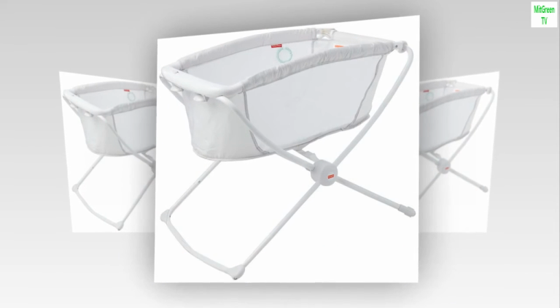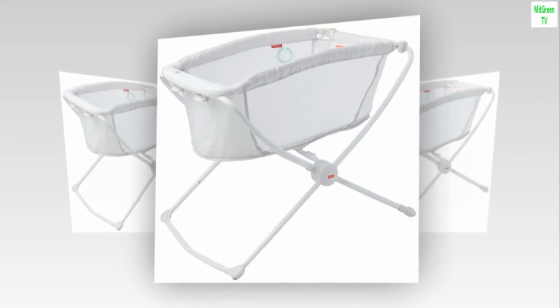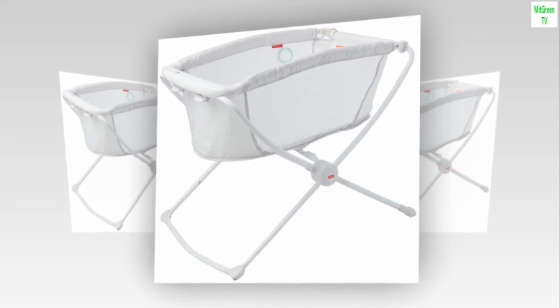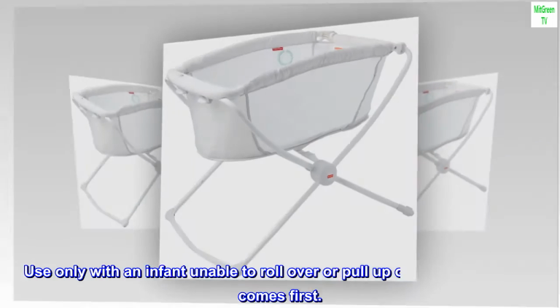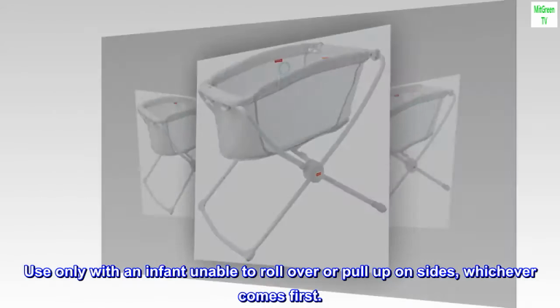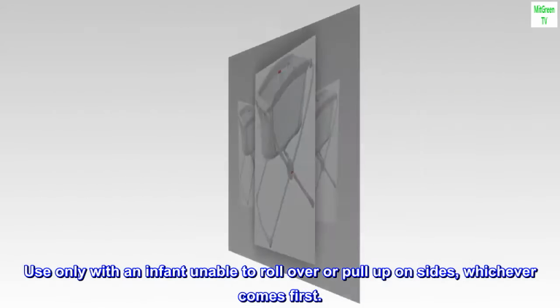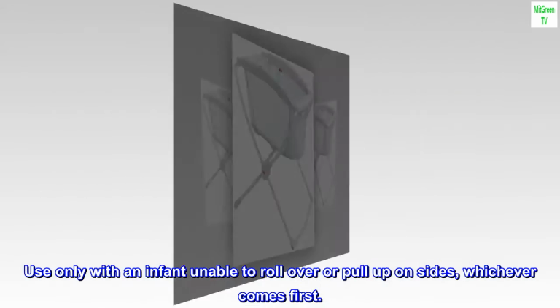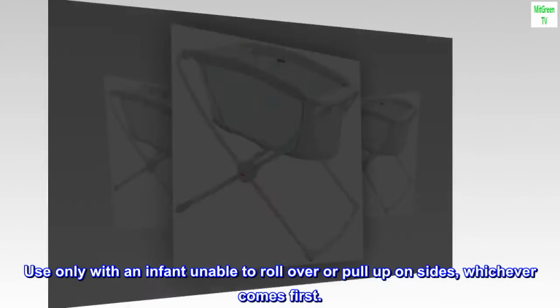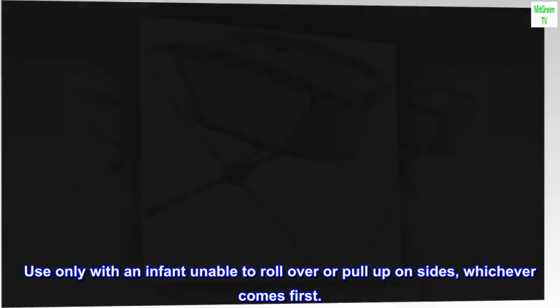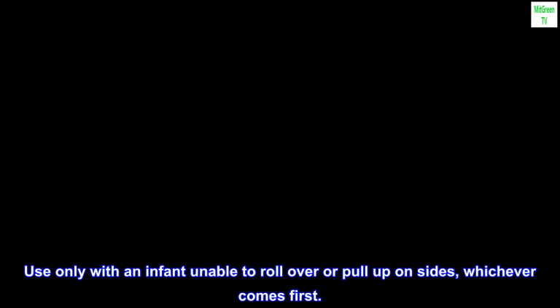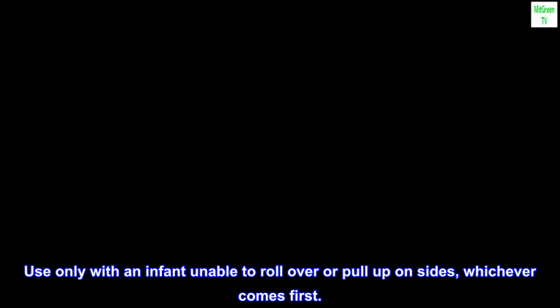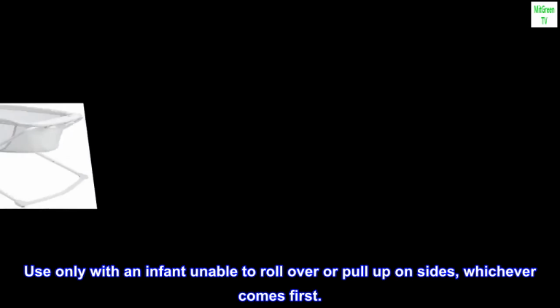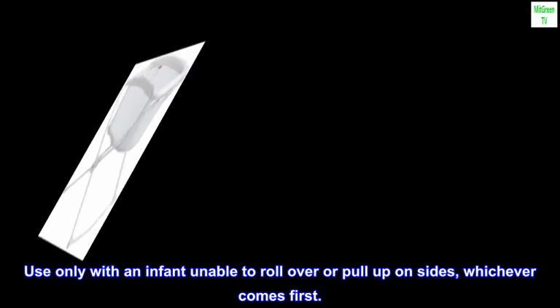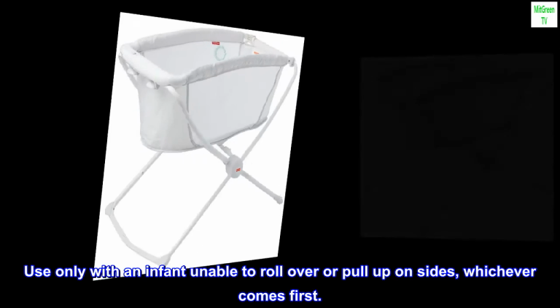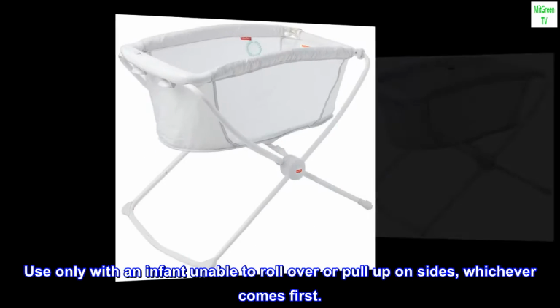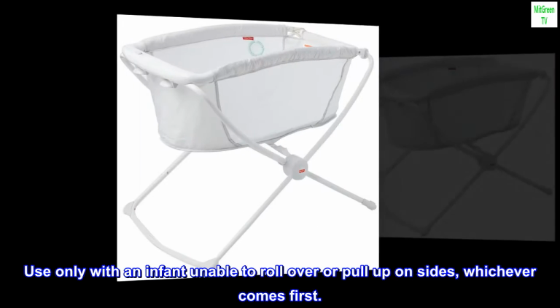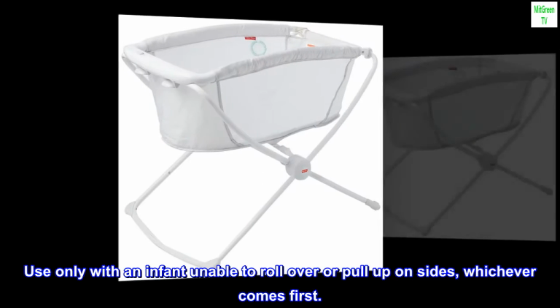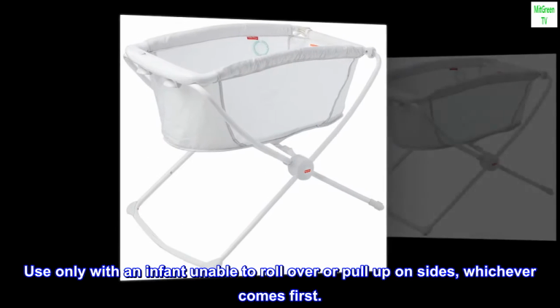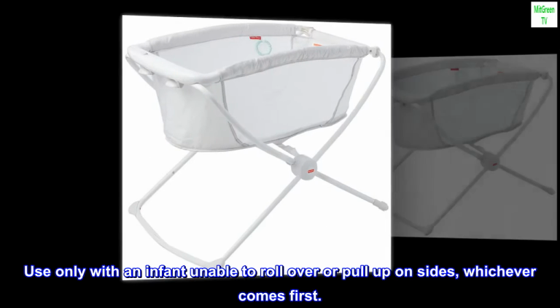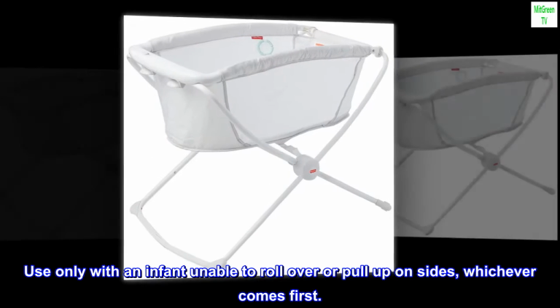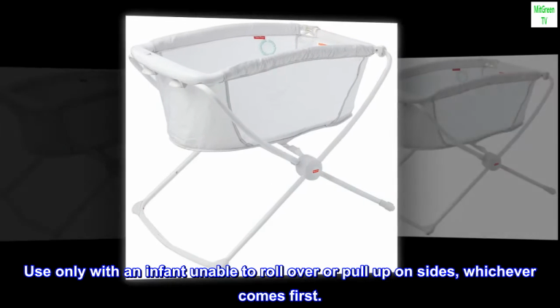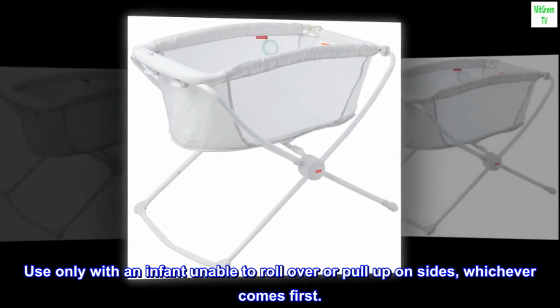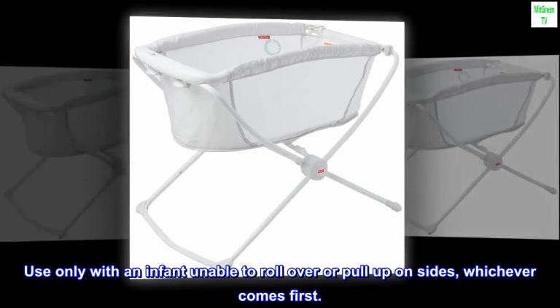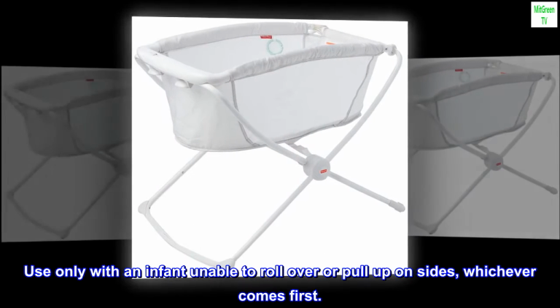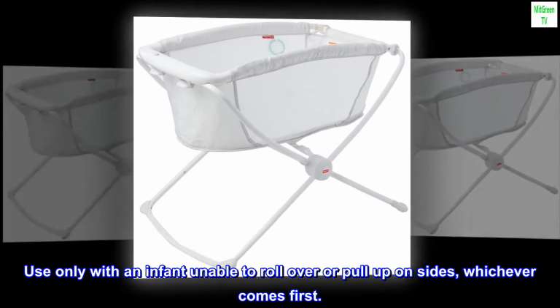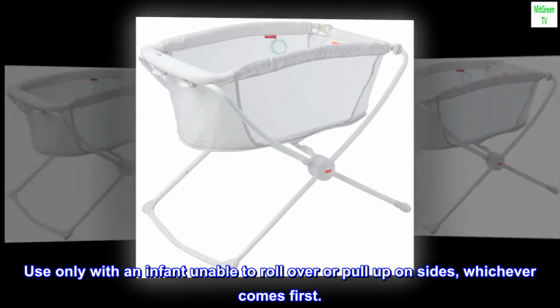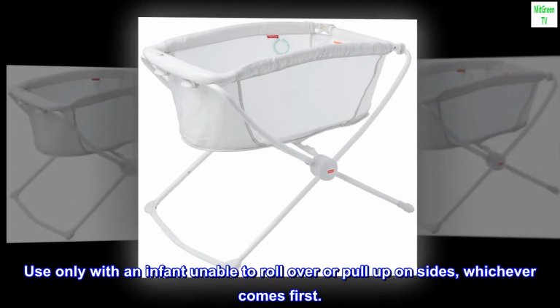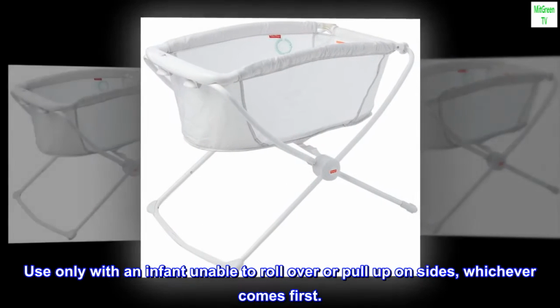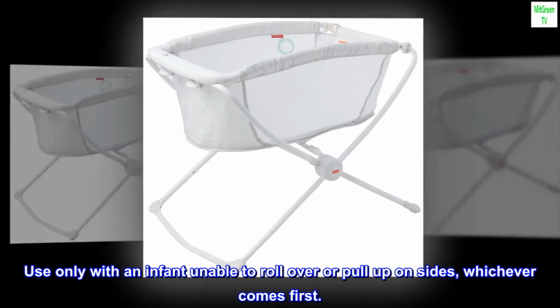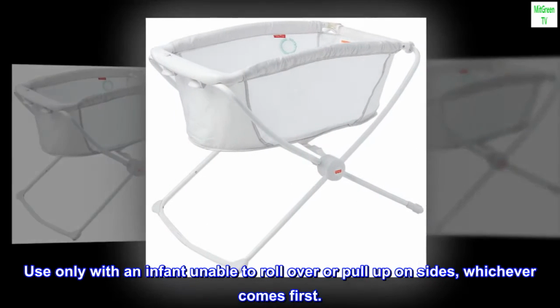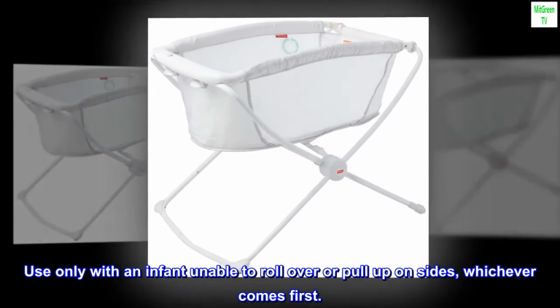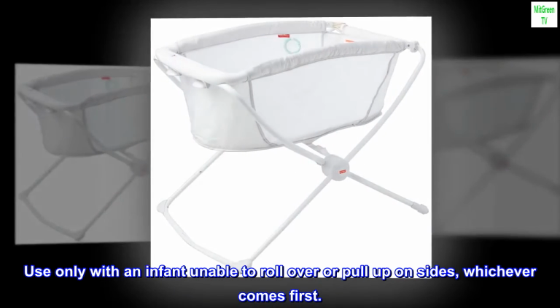Use only with an infant unable to roll over or pull up on sides, whichever comes first.